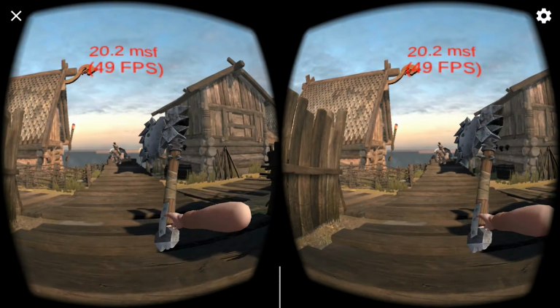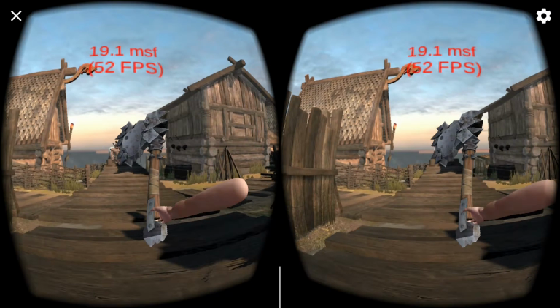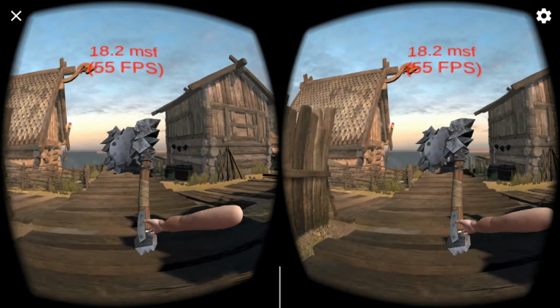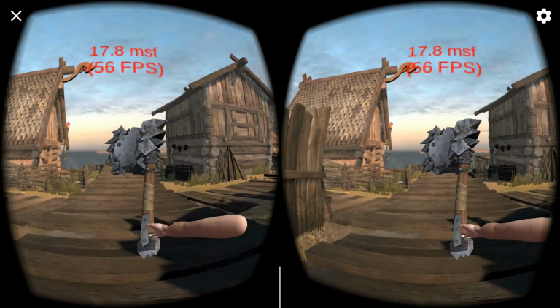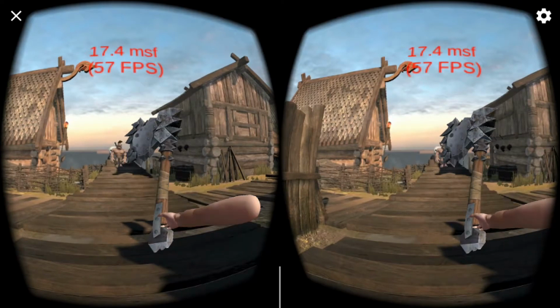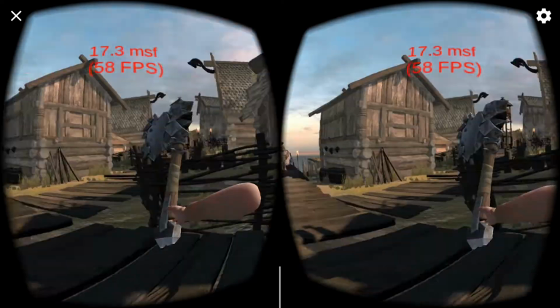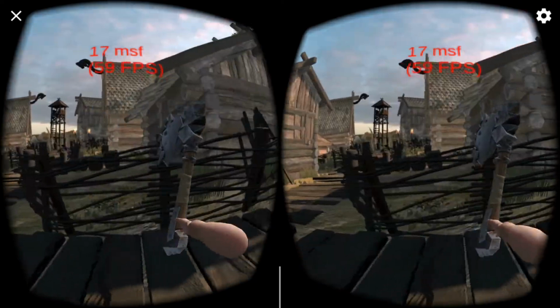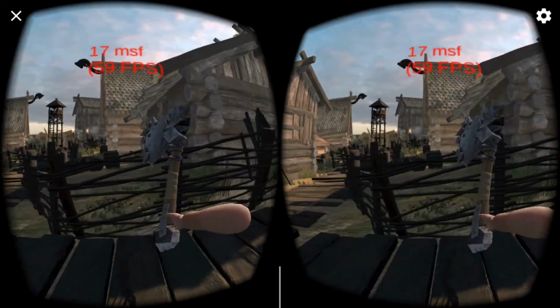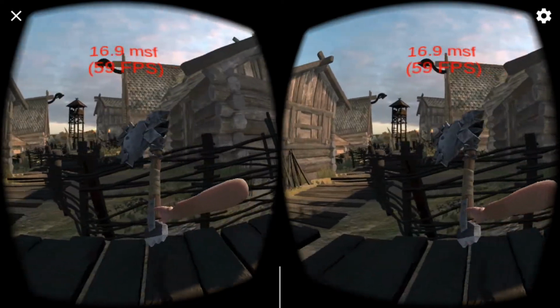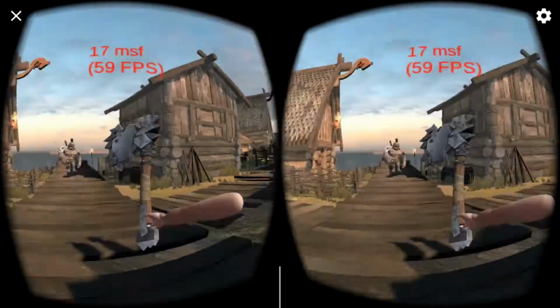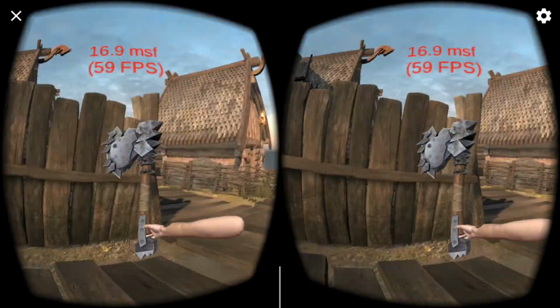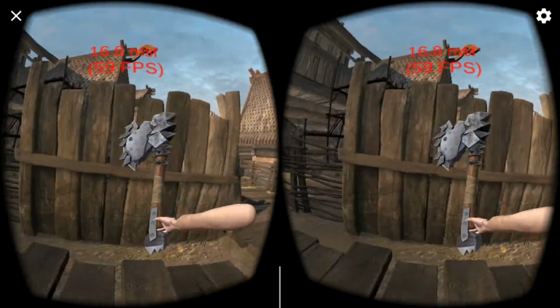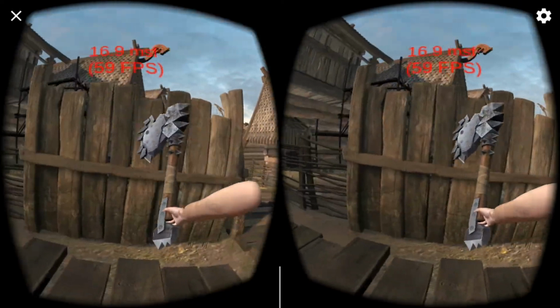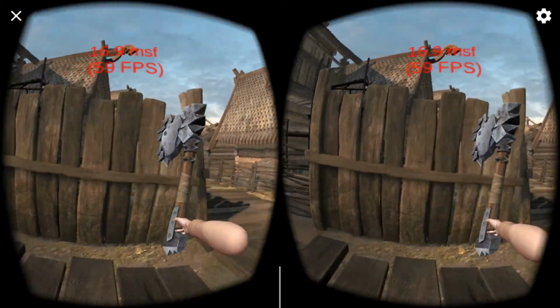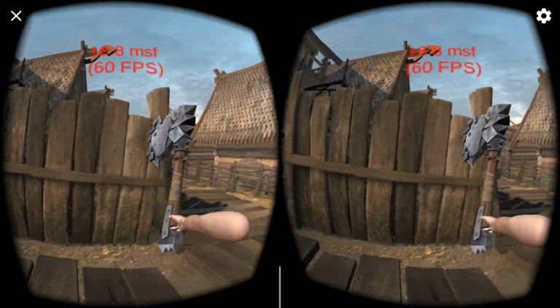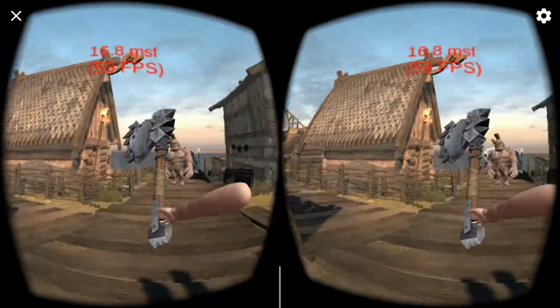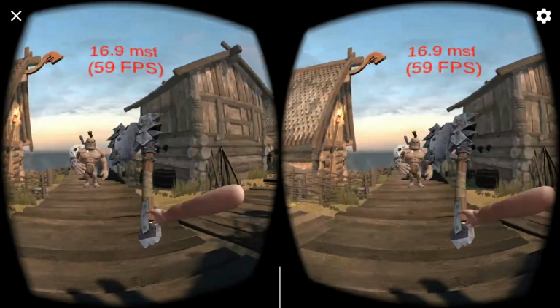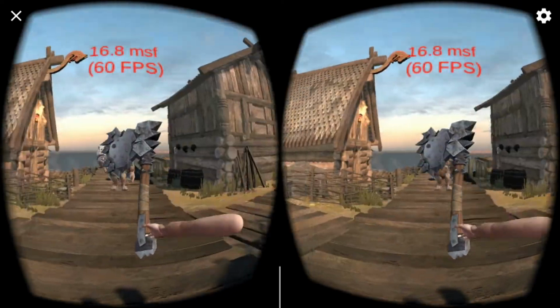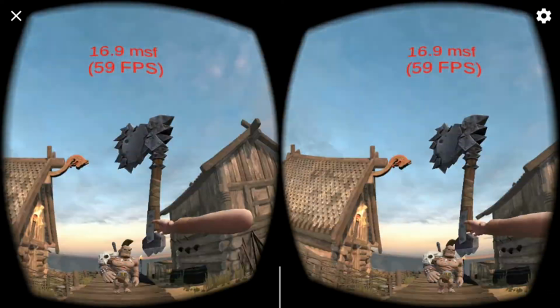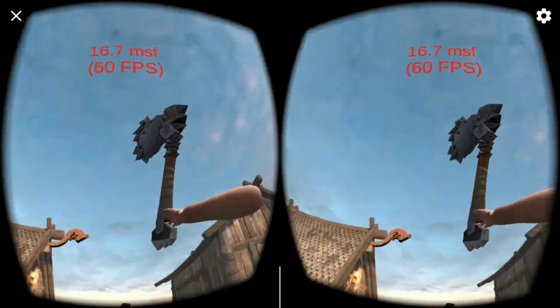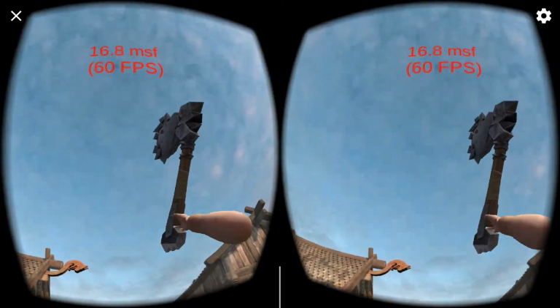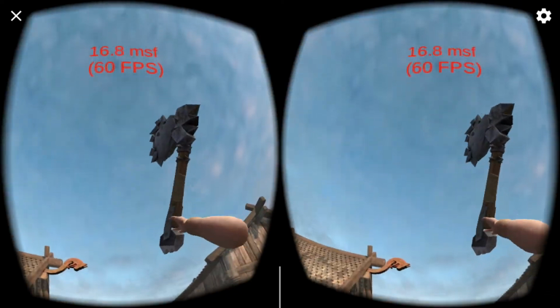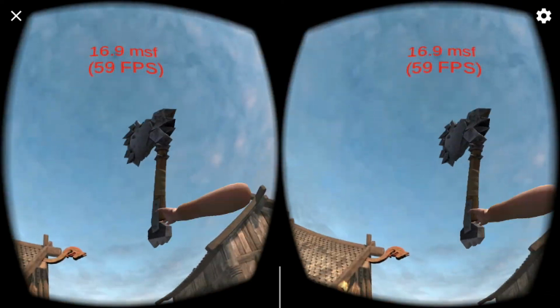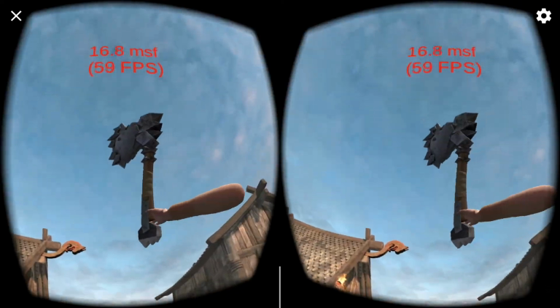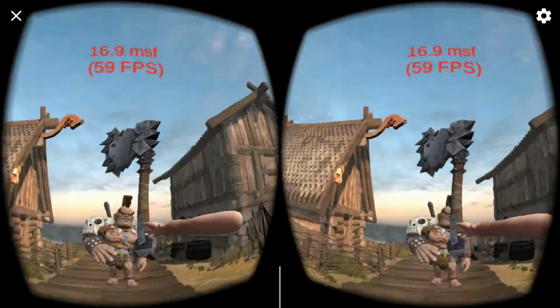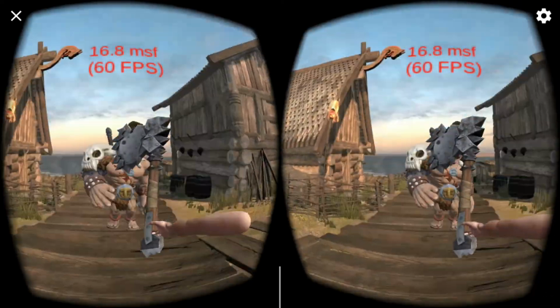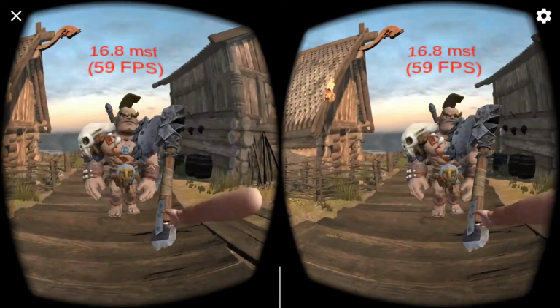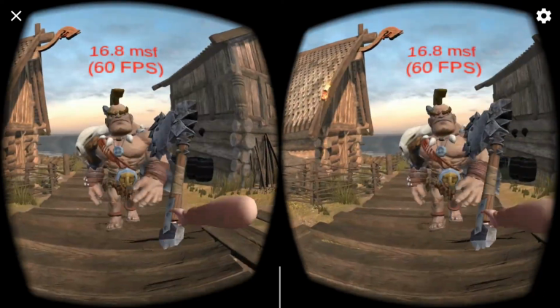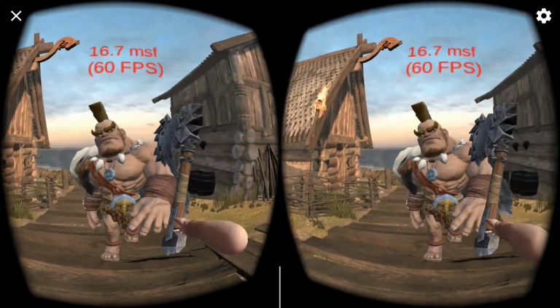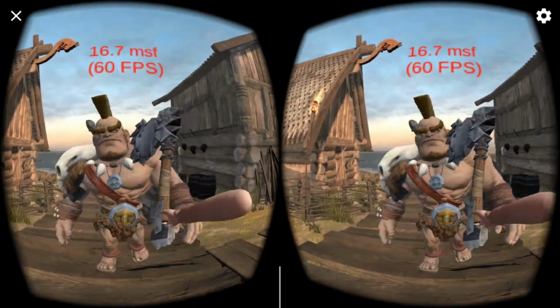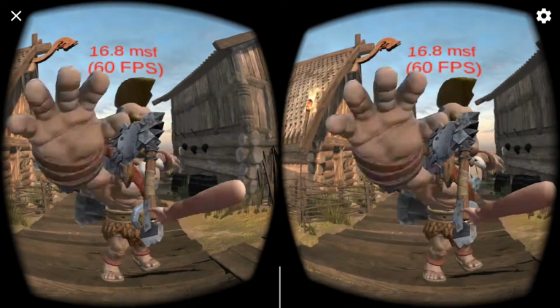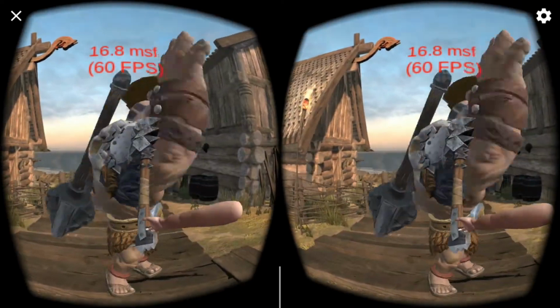With Furion, we can enable high visual quality, low latency virtual reality on today's mobile devices.